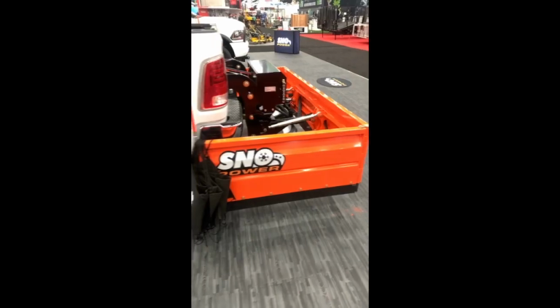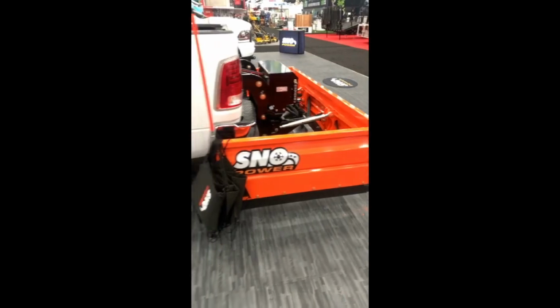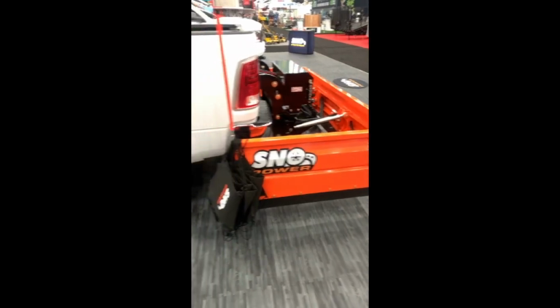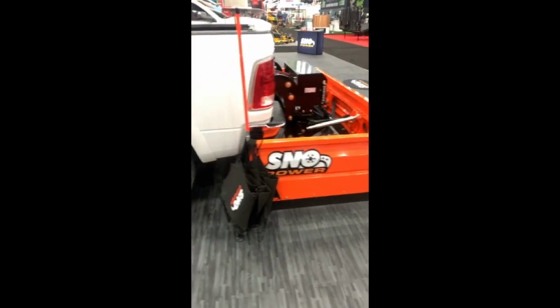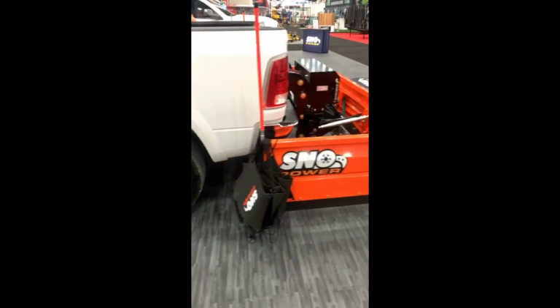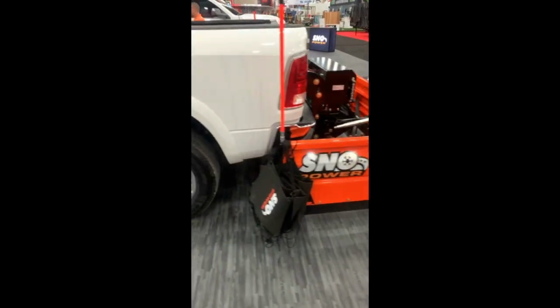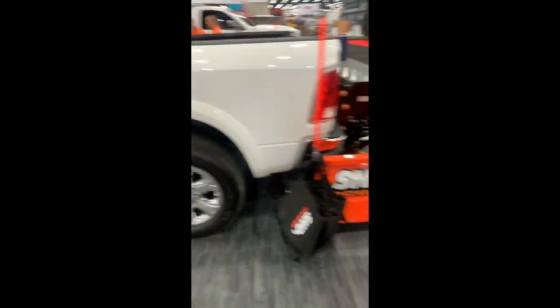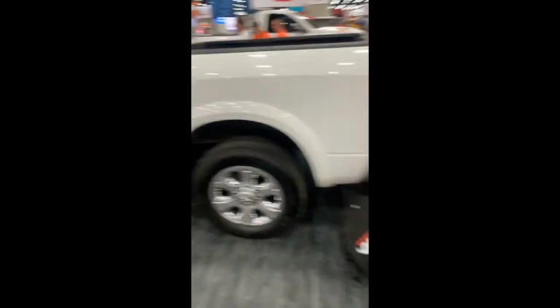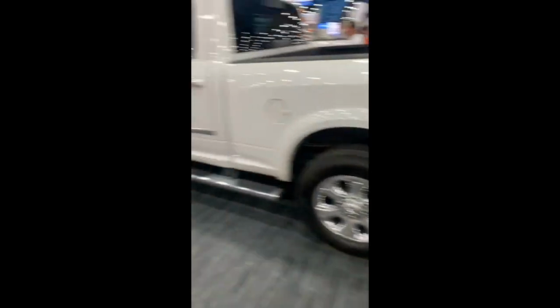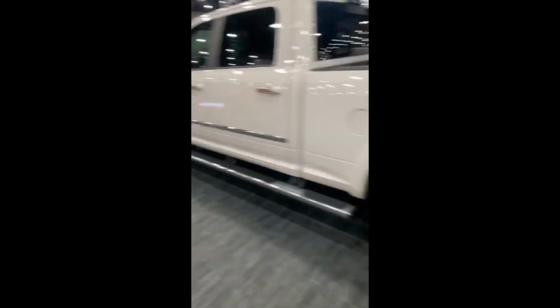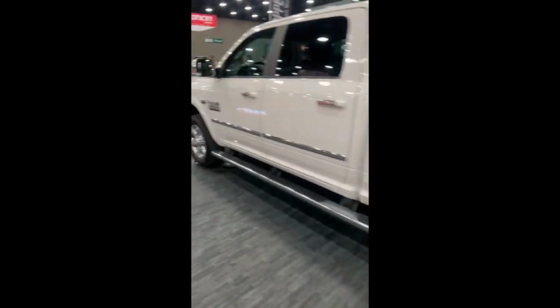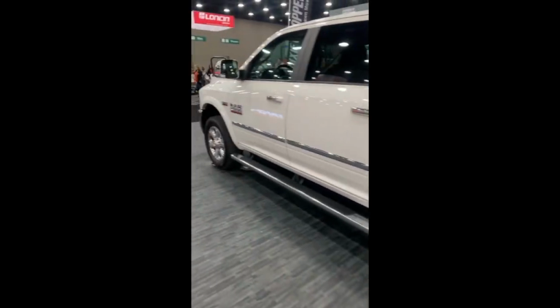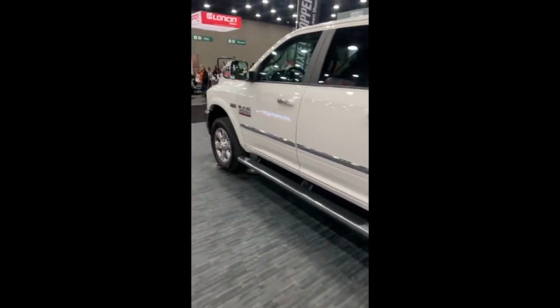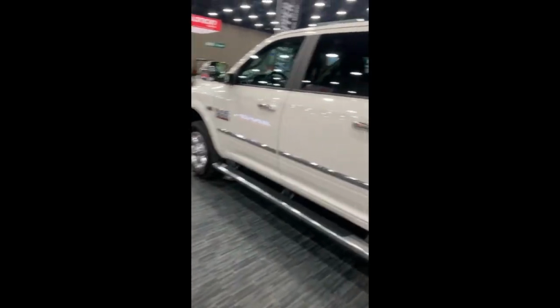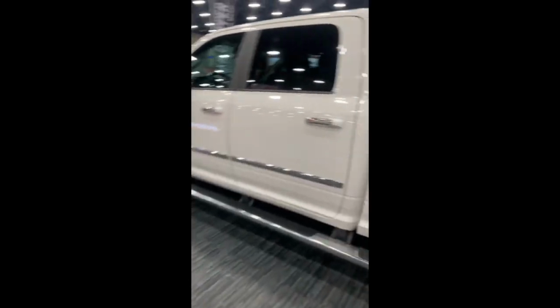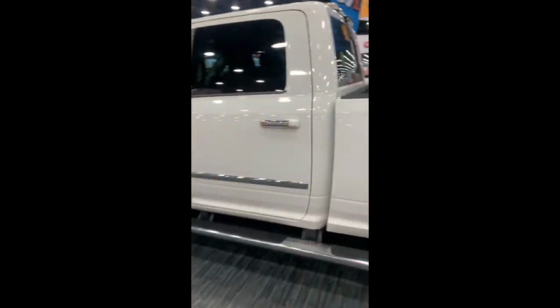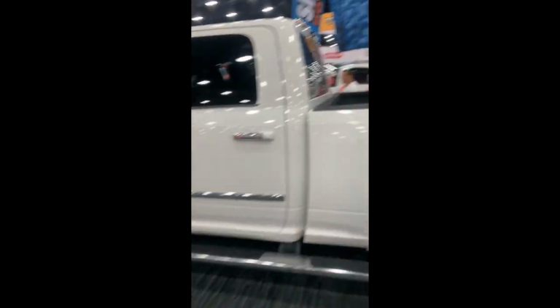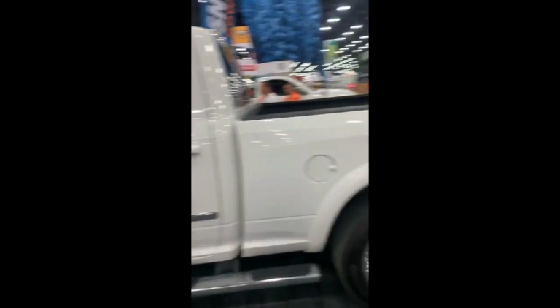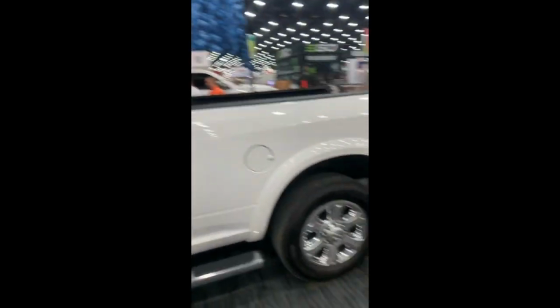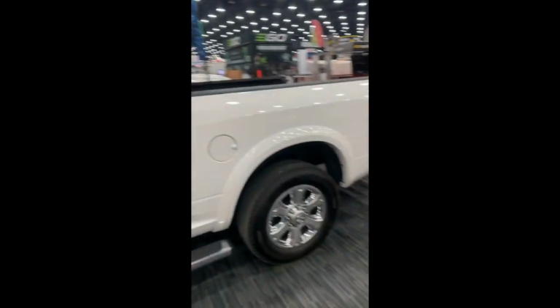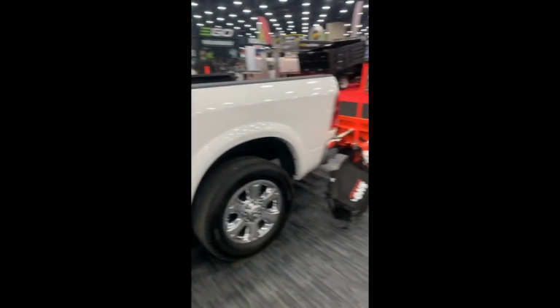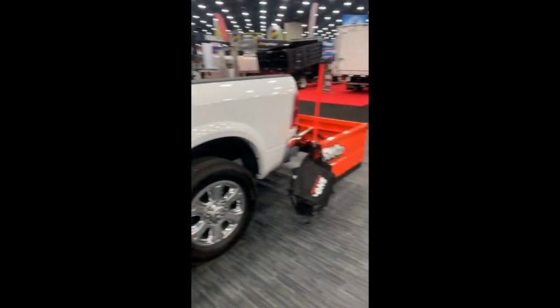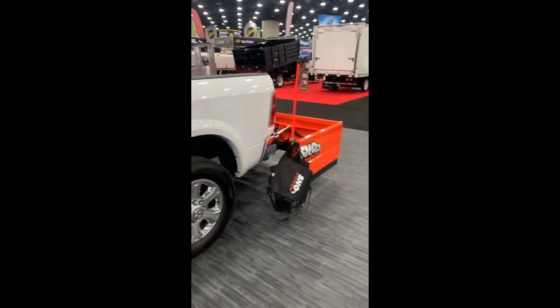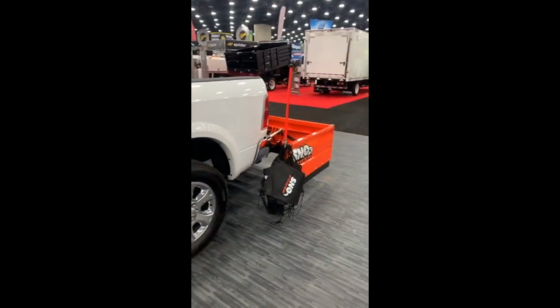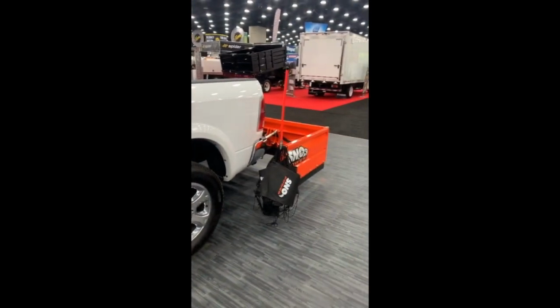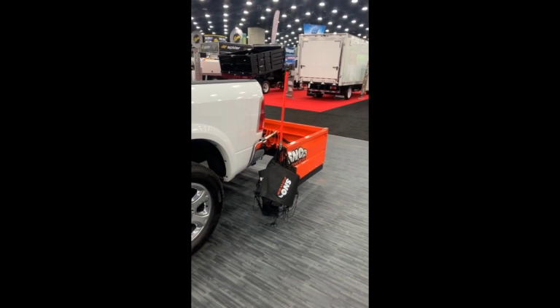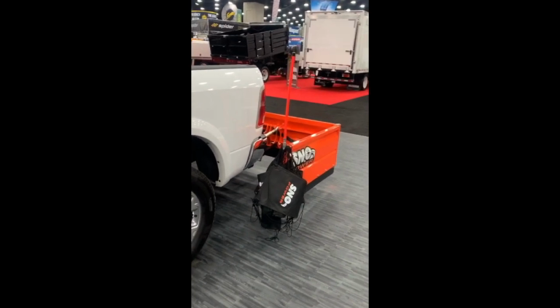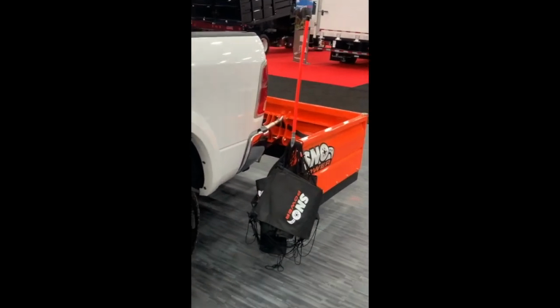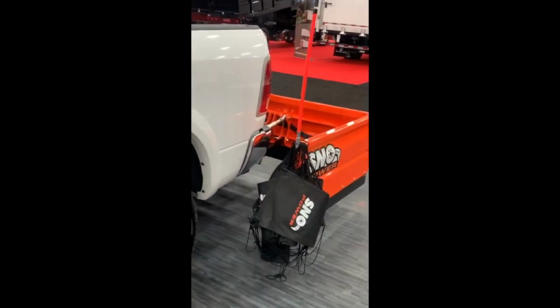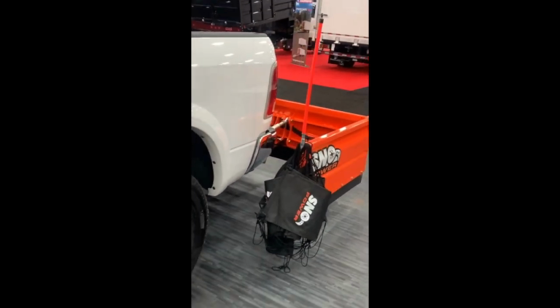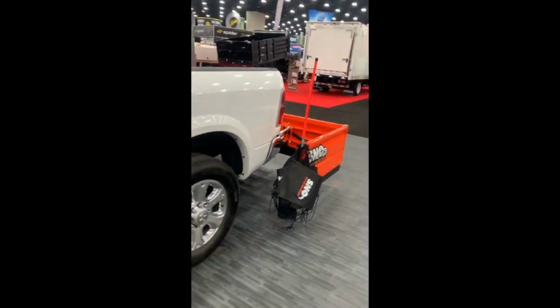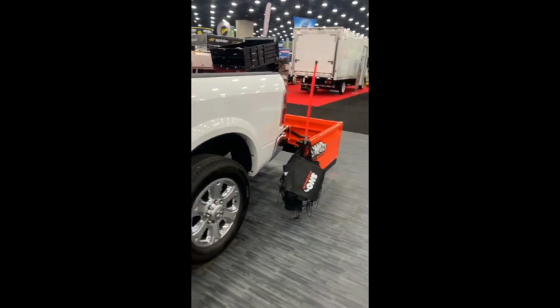These pull plows are a pretty cool concept — pulling behind a truck.